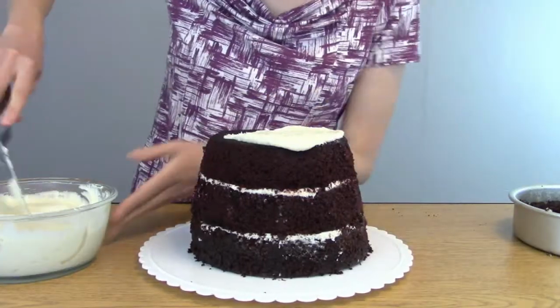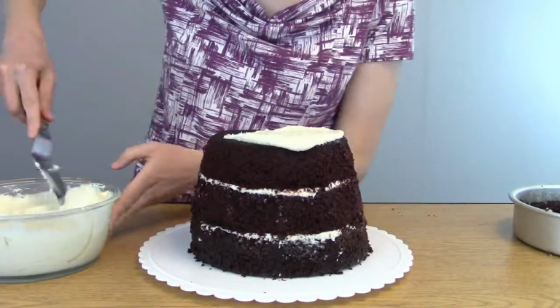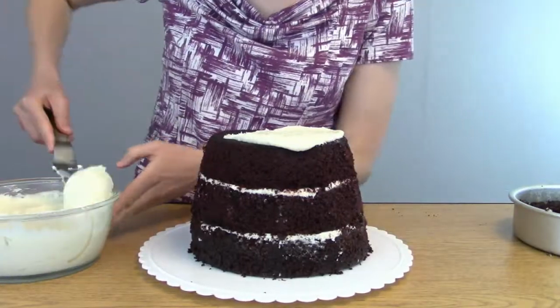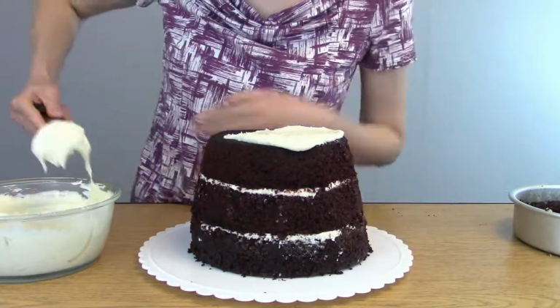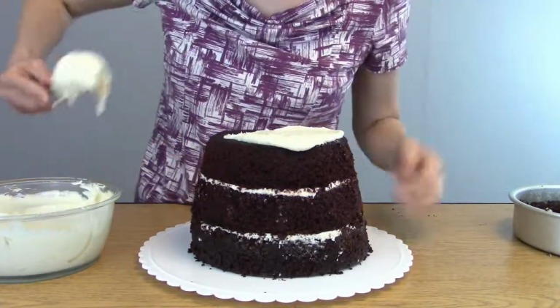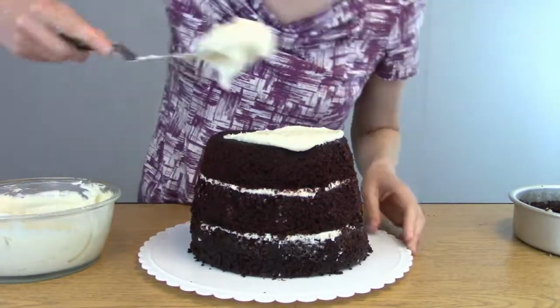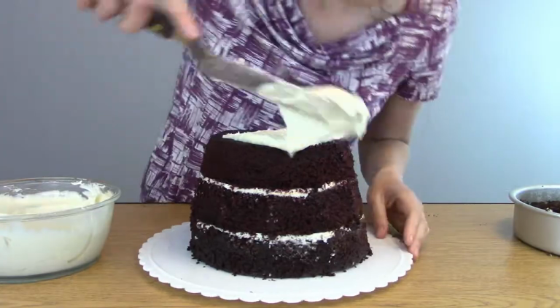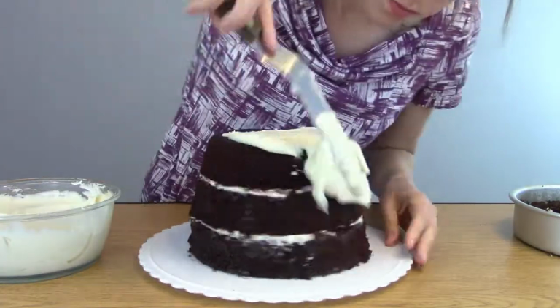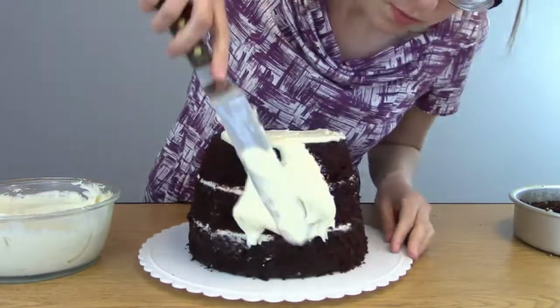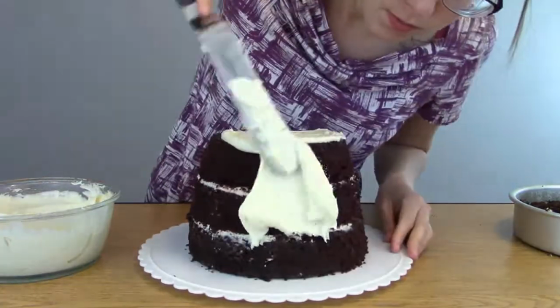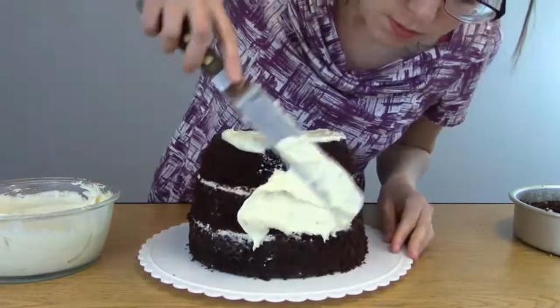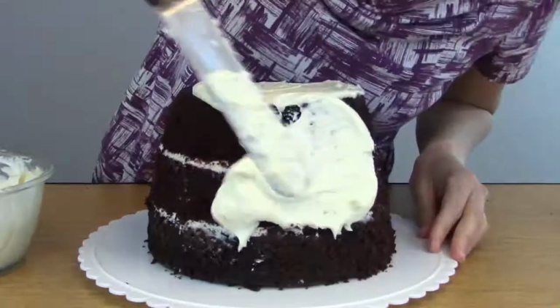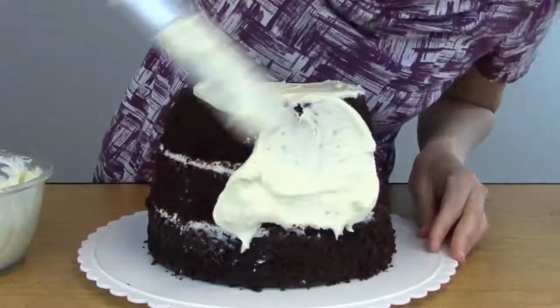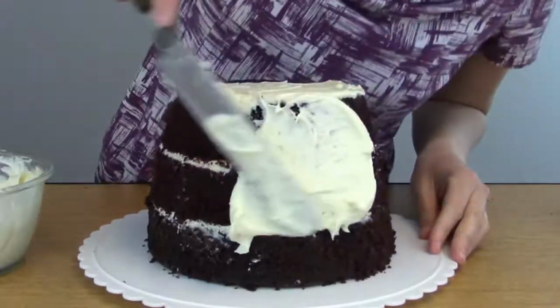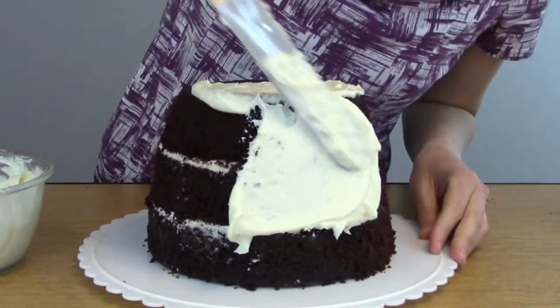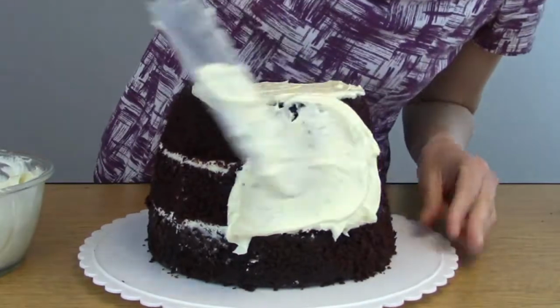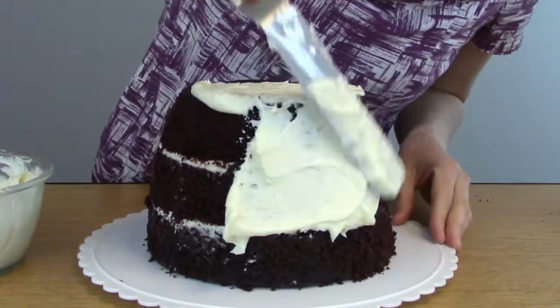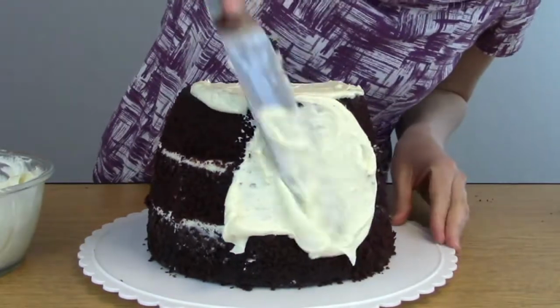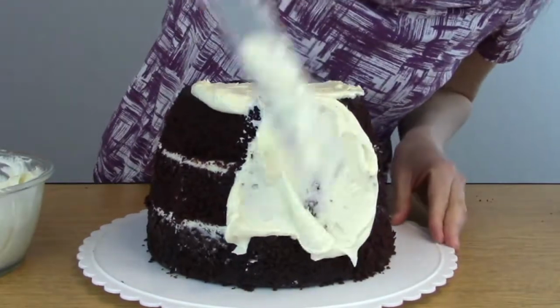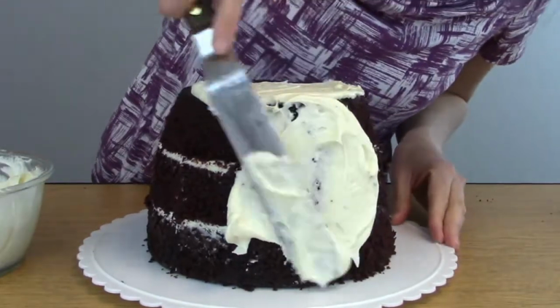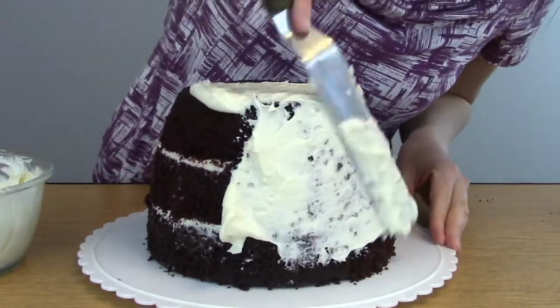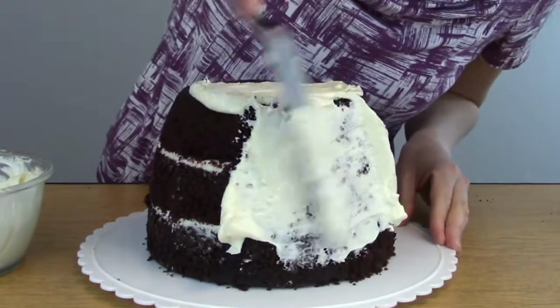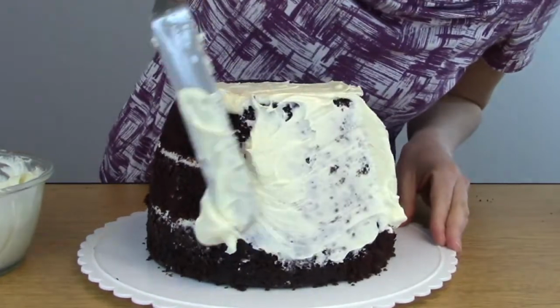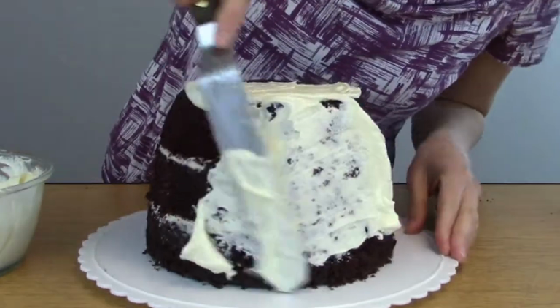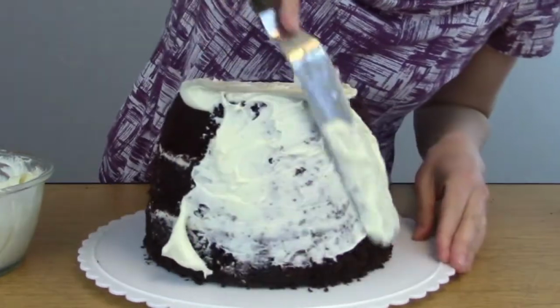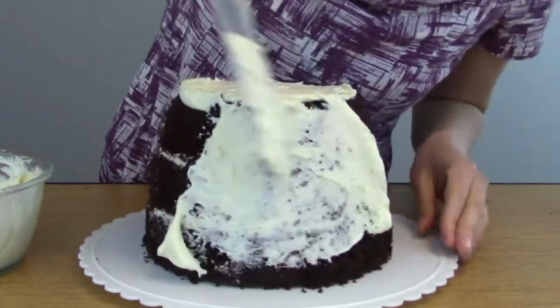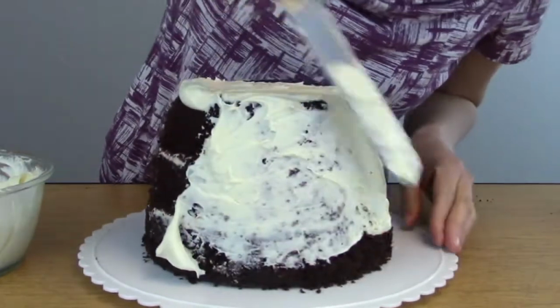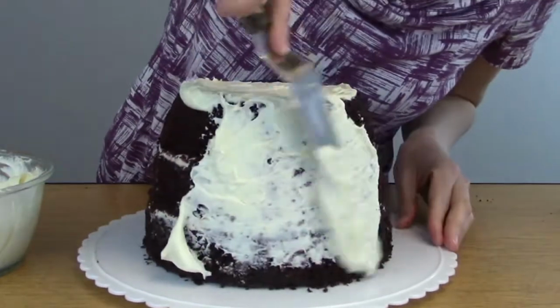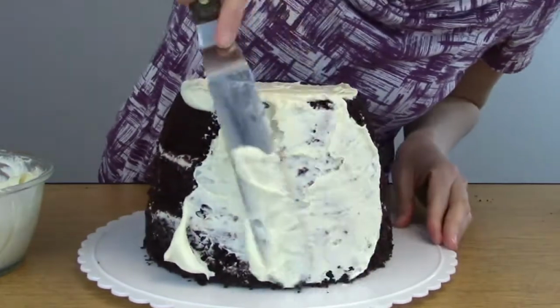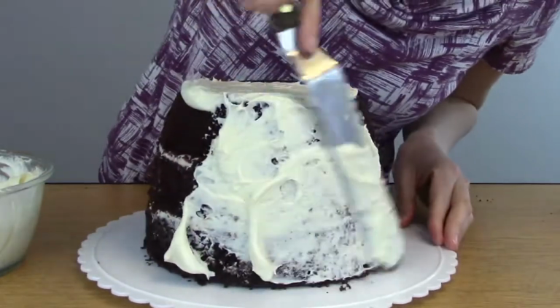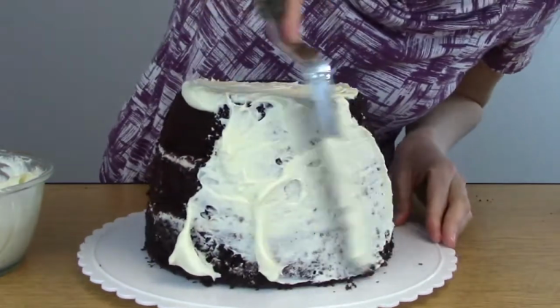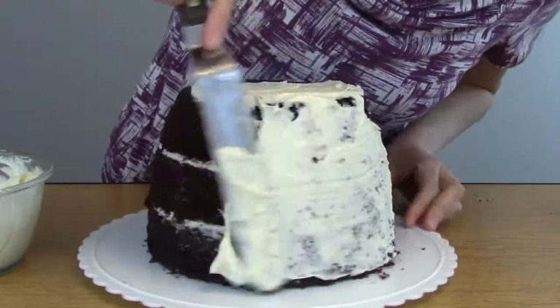Give your cake a nice little crumb coat to lock in all of the dirt — I mean cake.